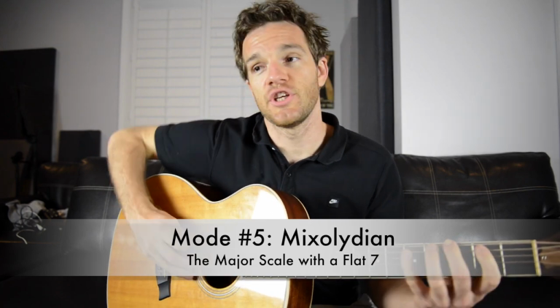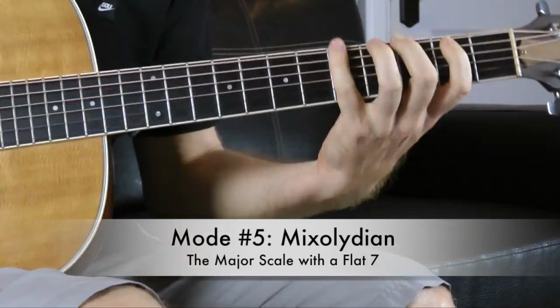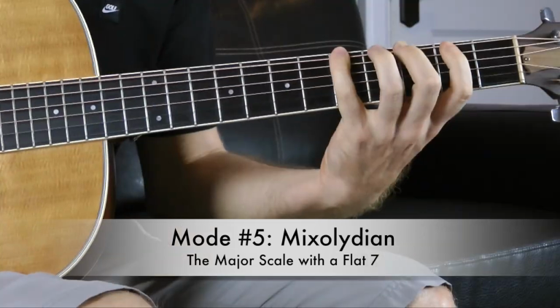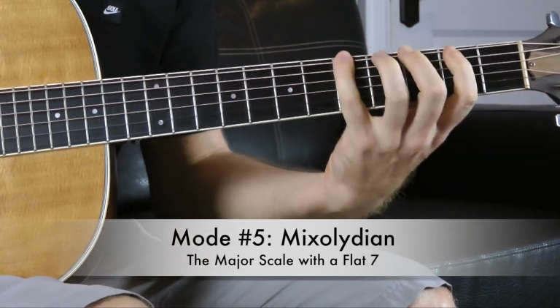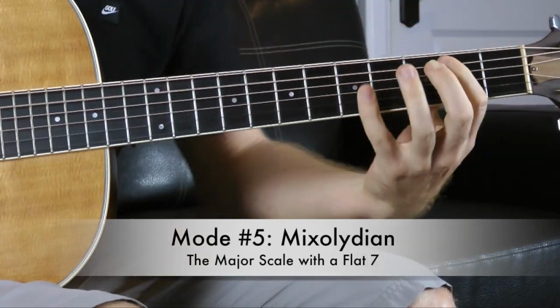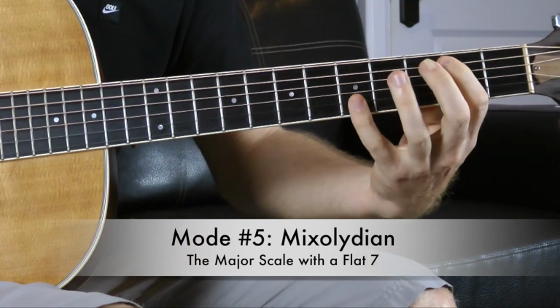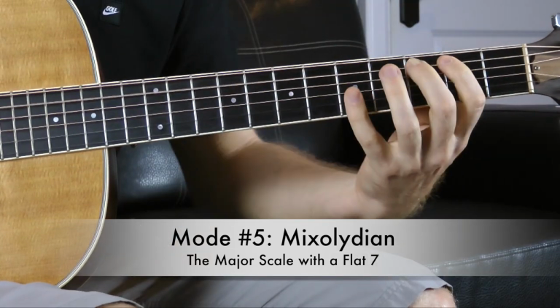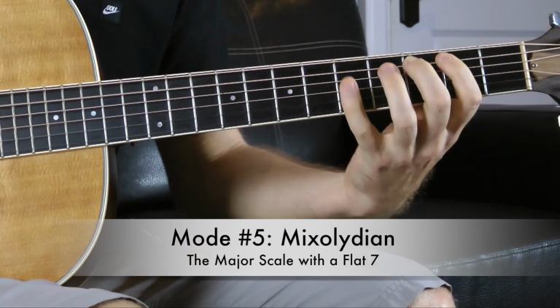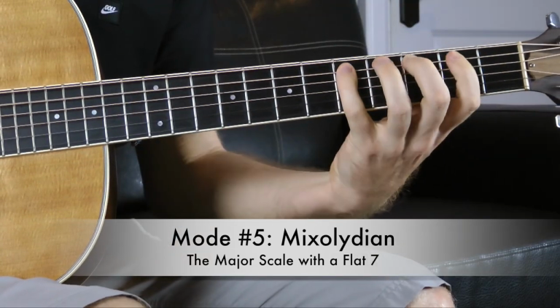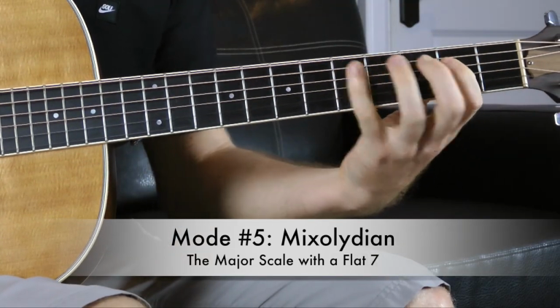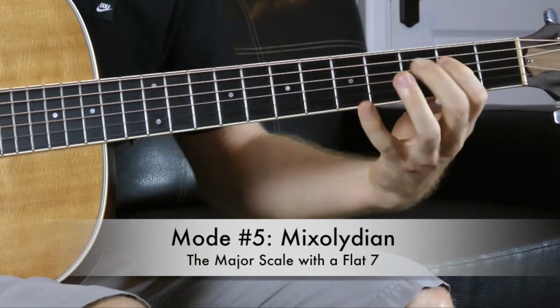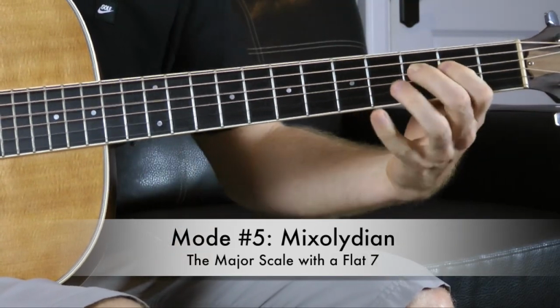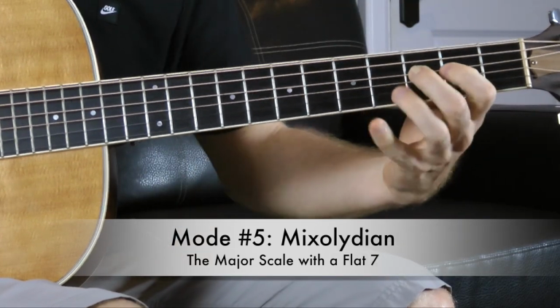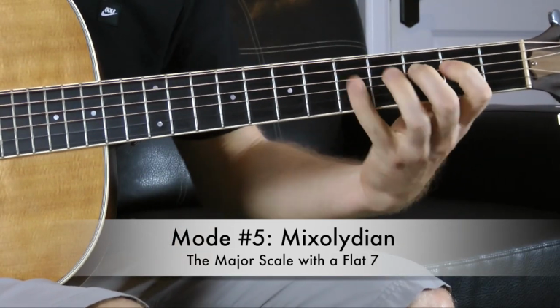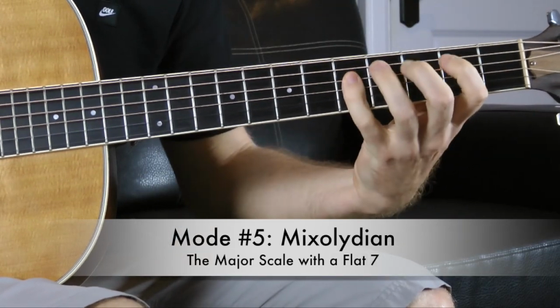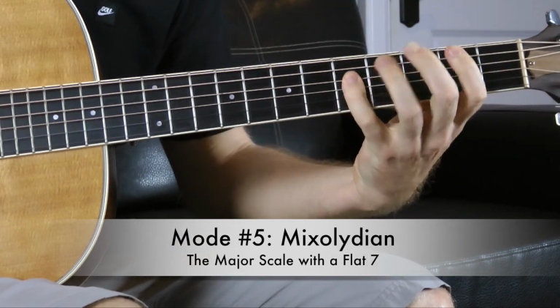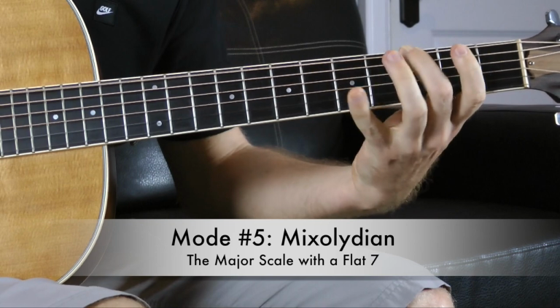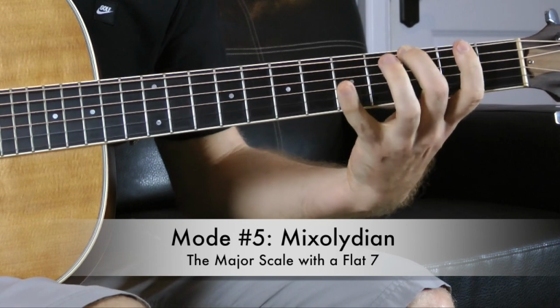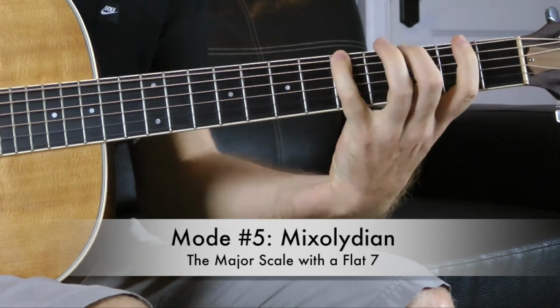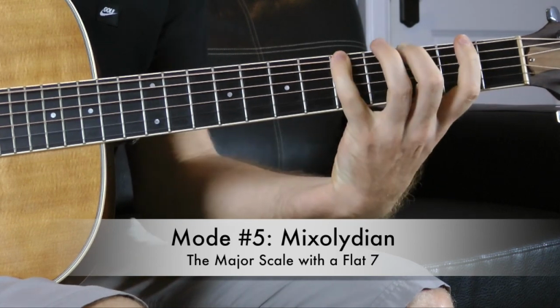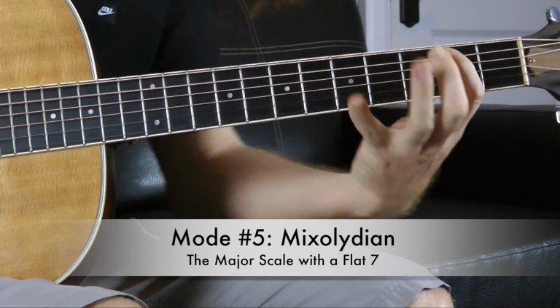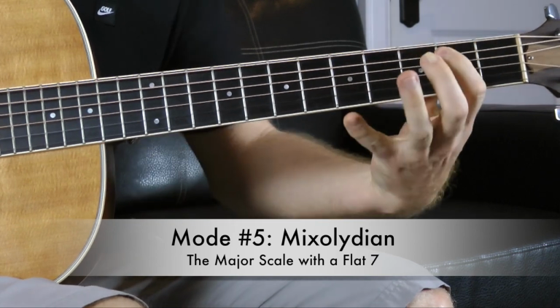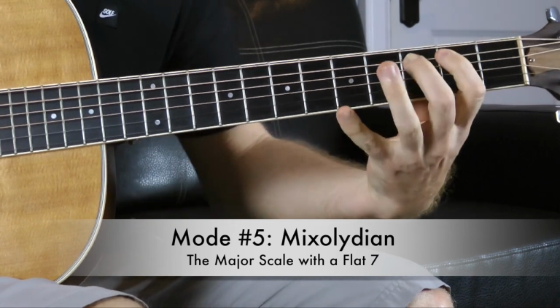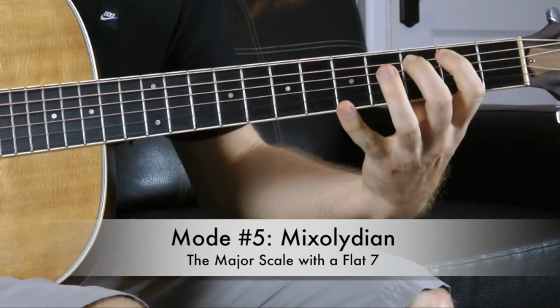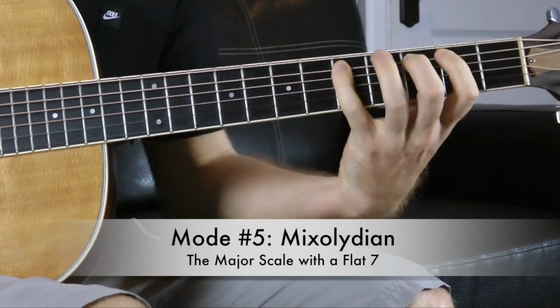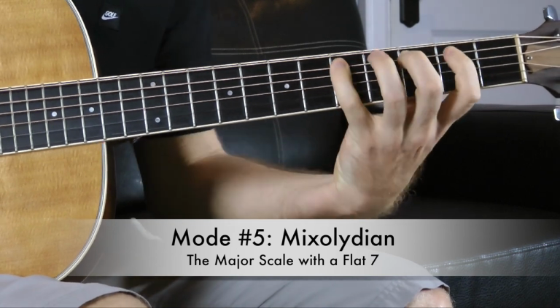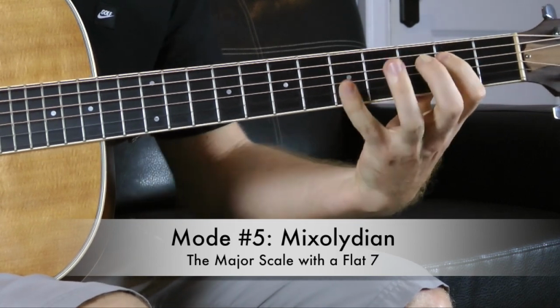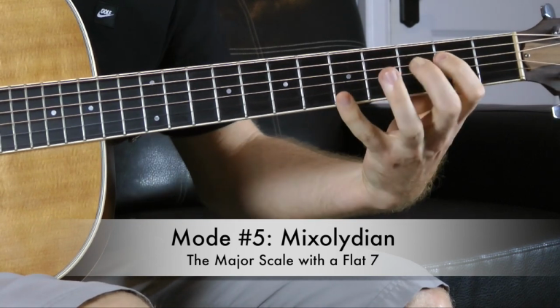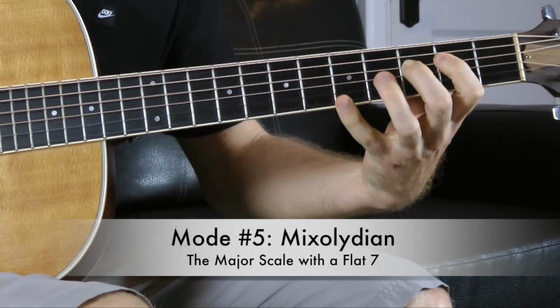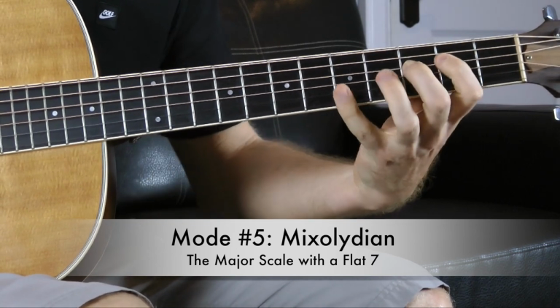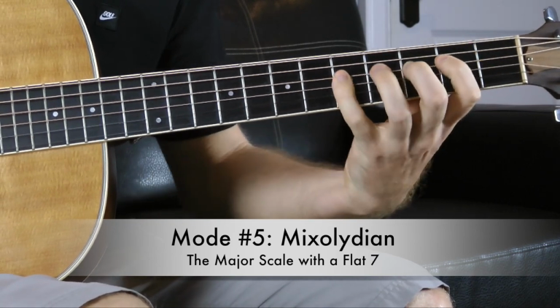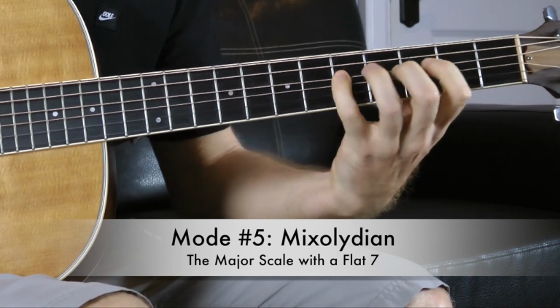So the scale is: G, A, B, C, D, E, F, G. The fingering goes: middle, pinky, index, middle, pinky, index, middle, pinky.